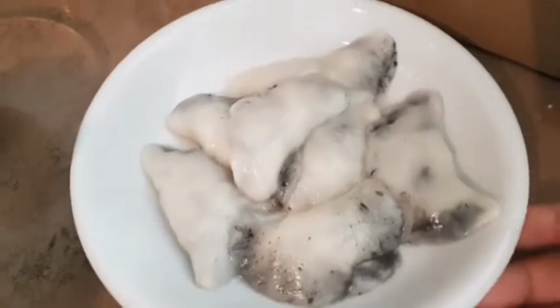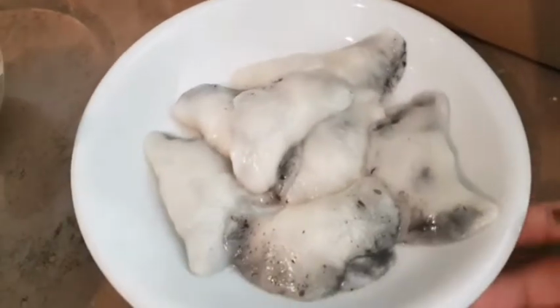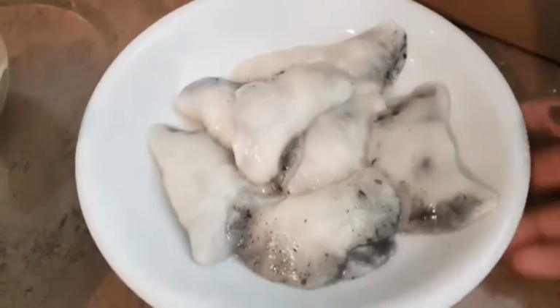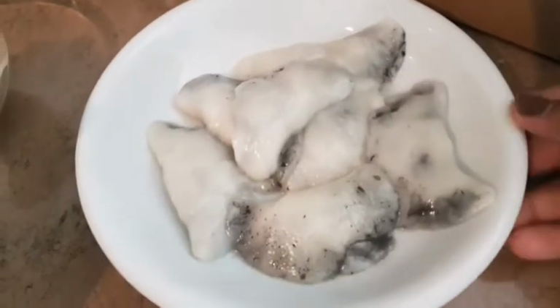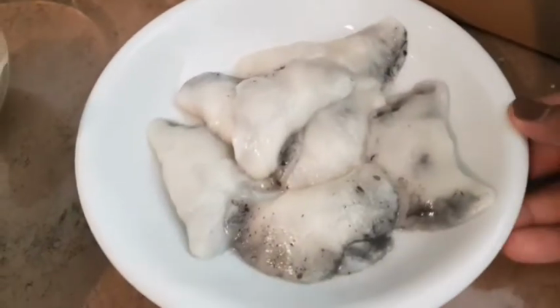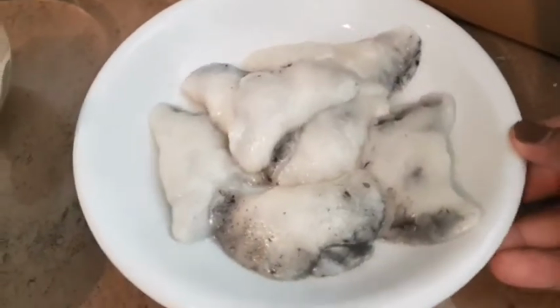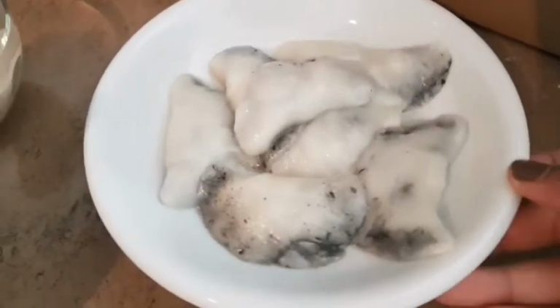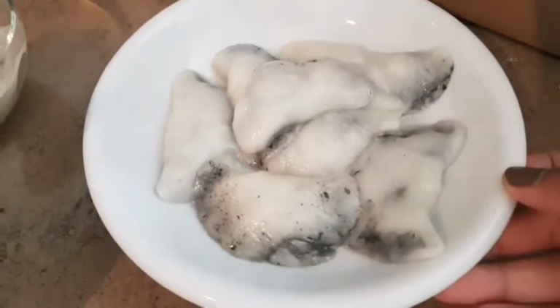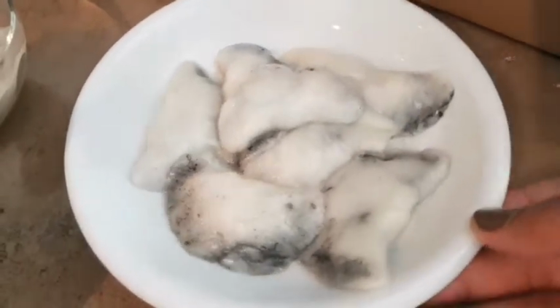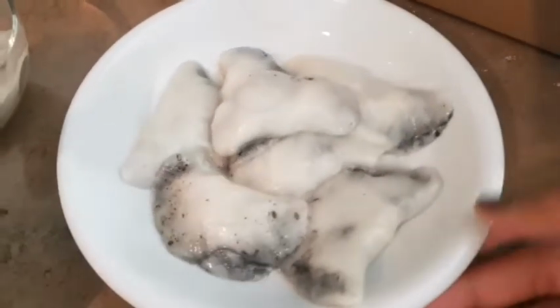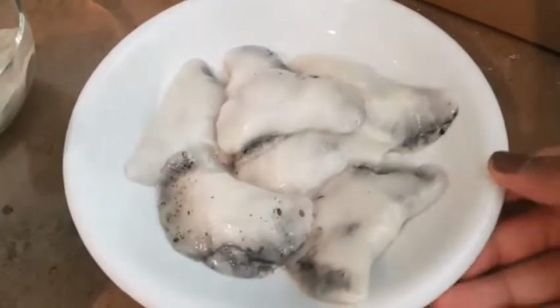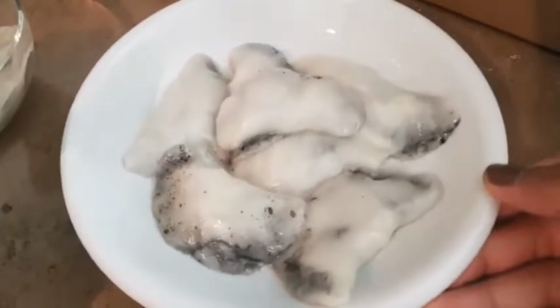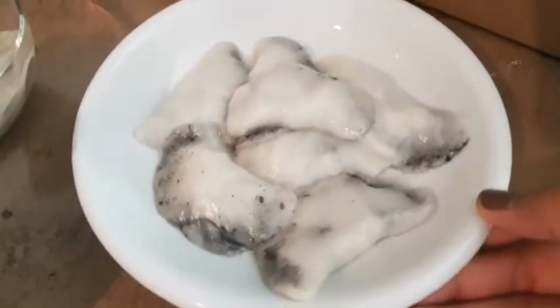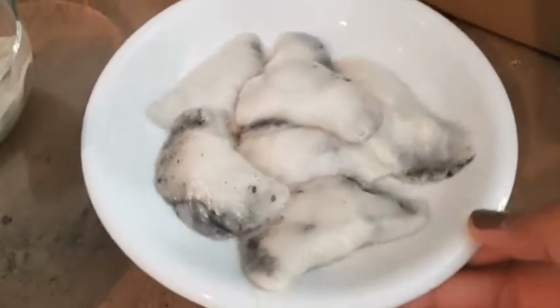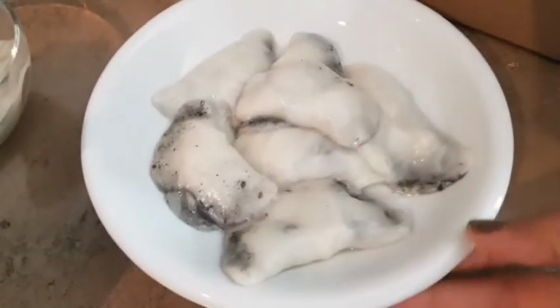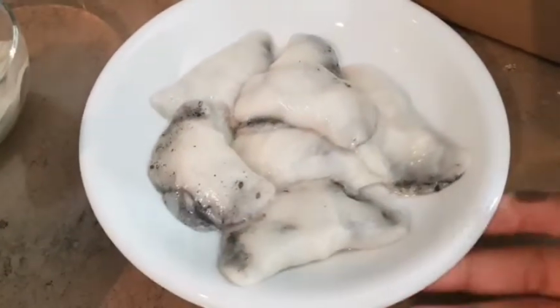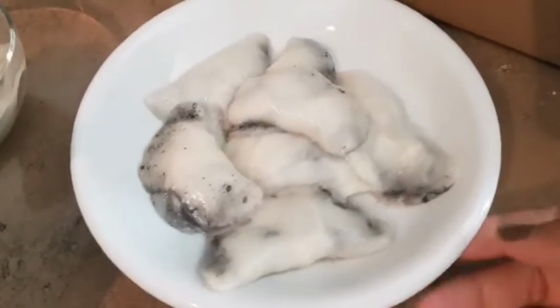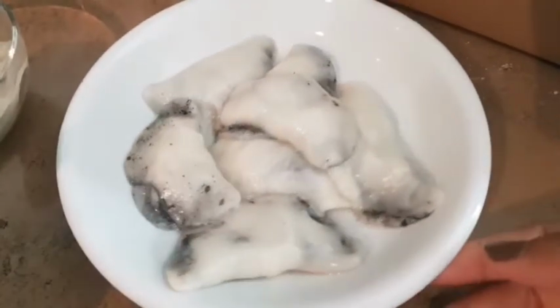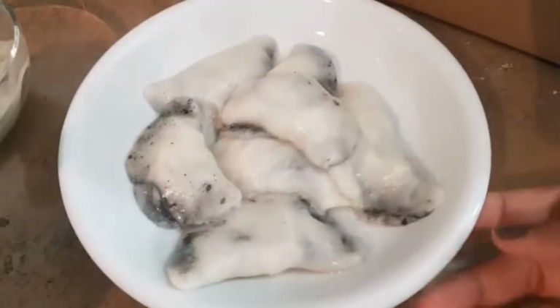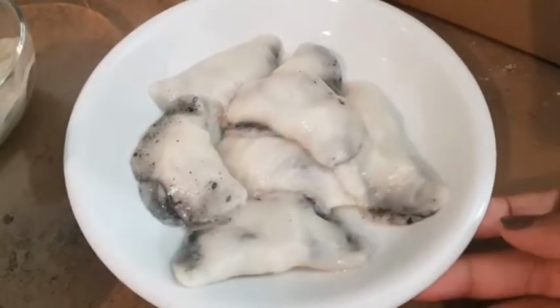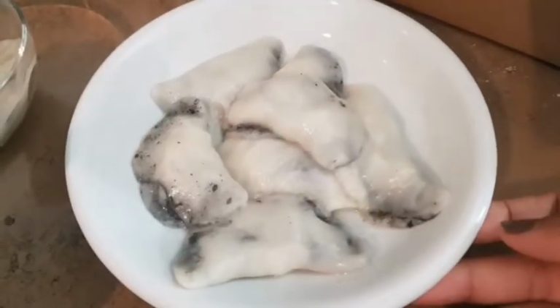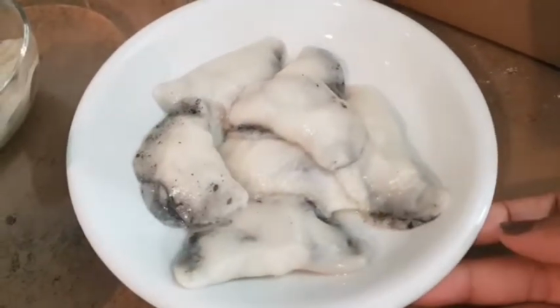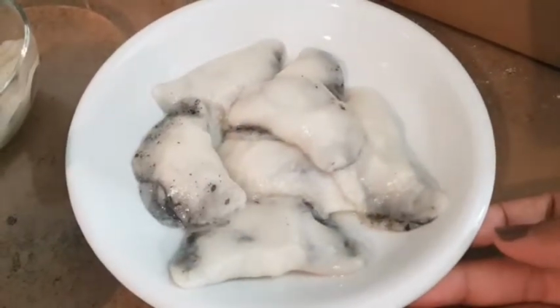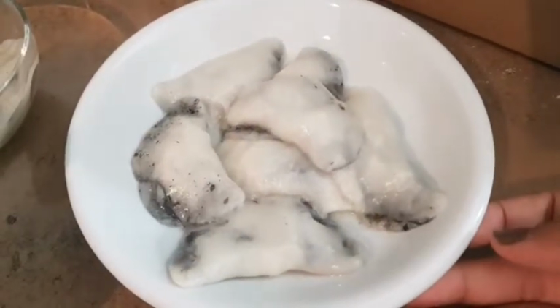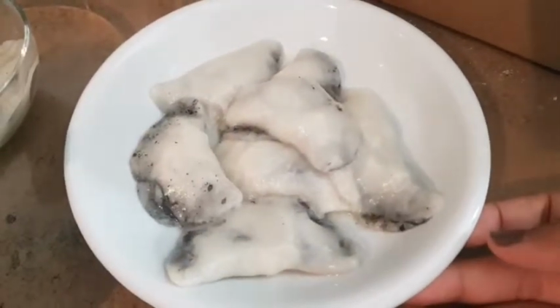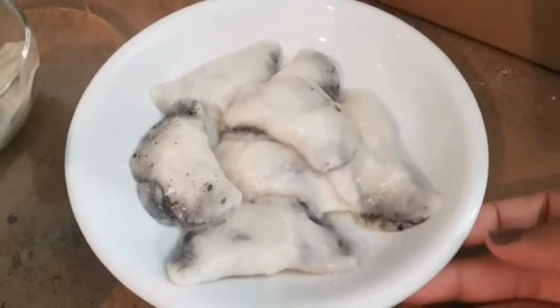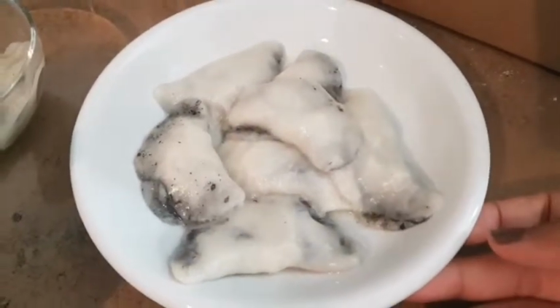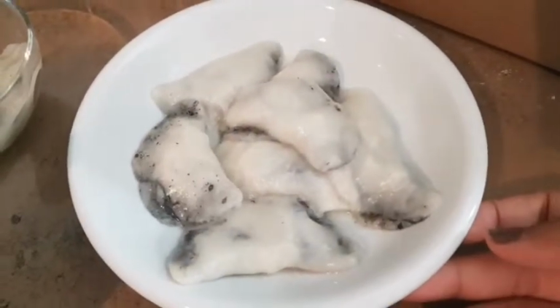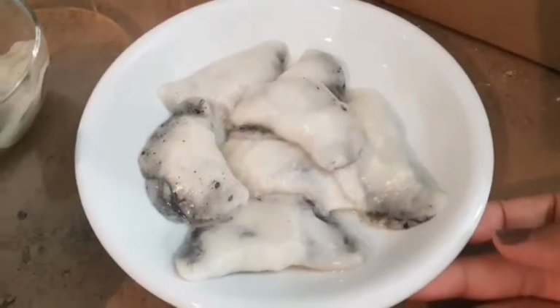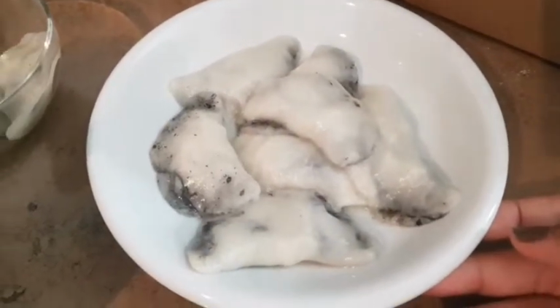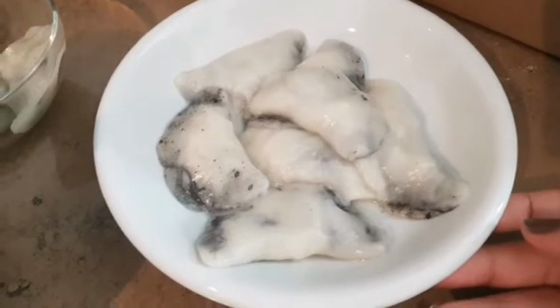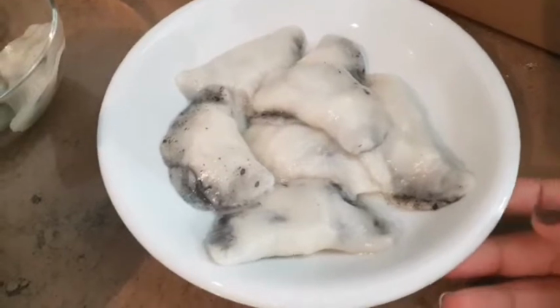I'm a beginner. Black sesame — you can tell right away what filling it is.